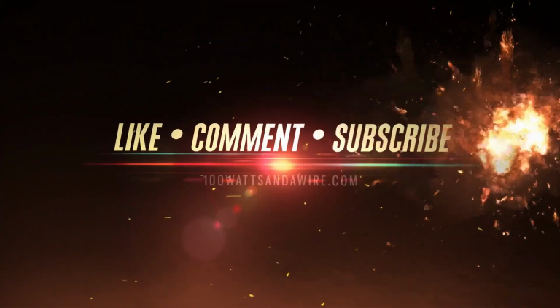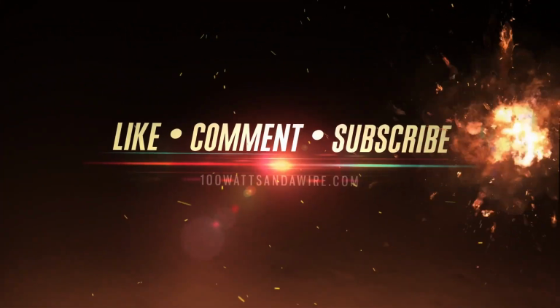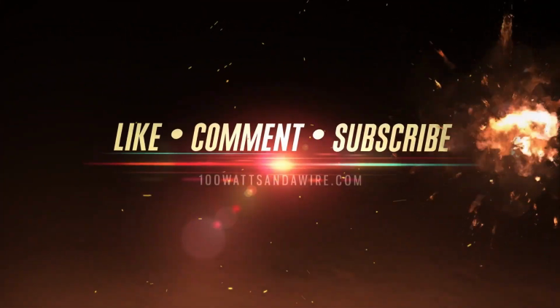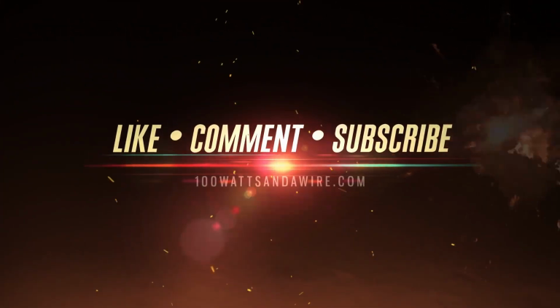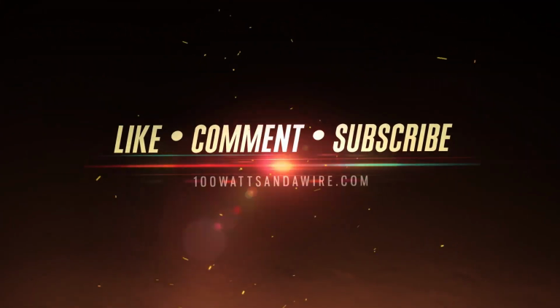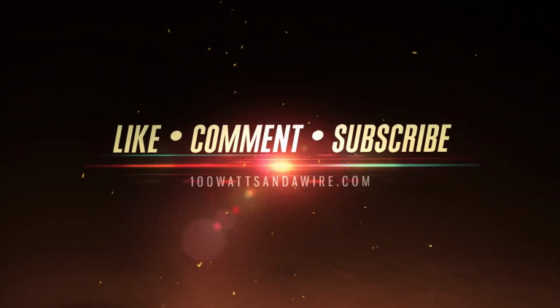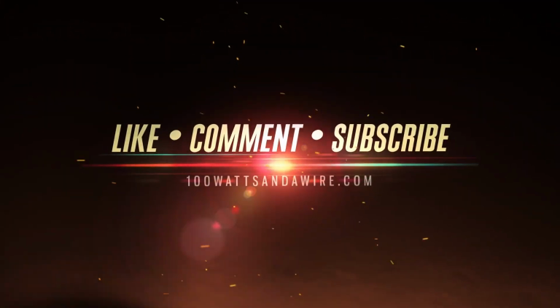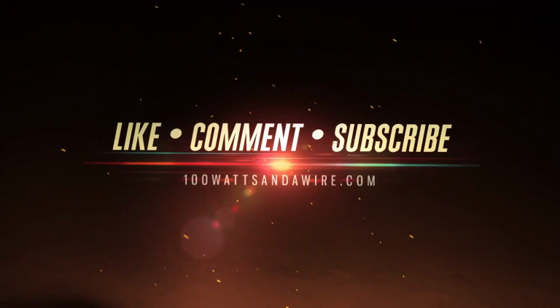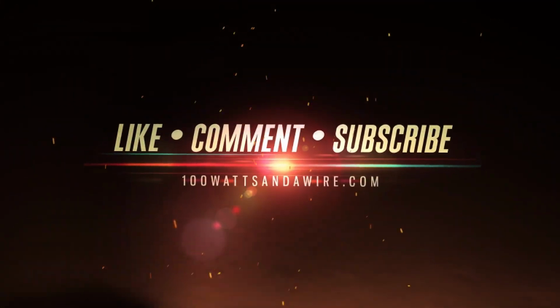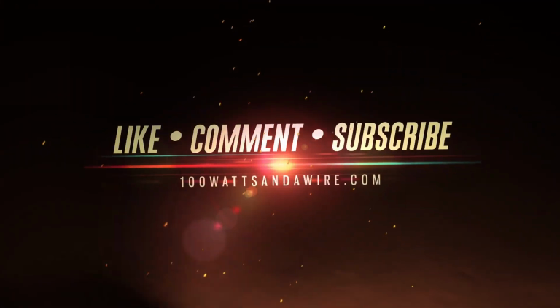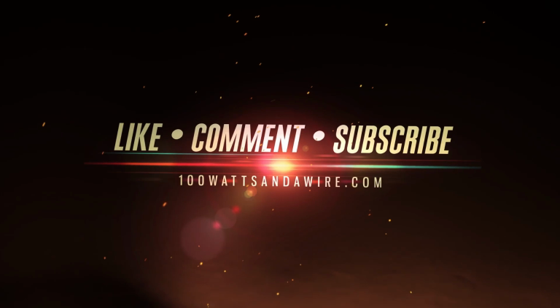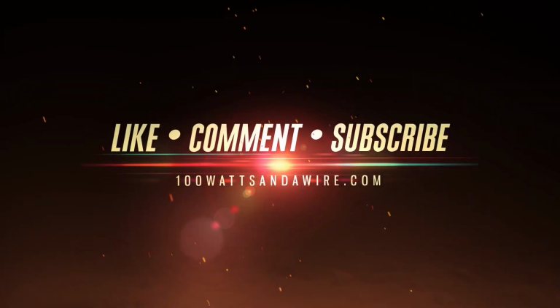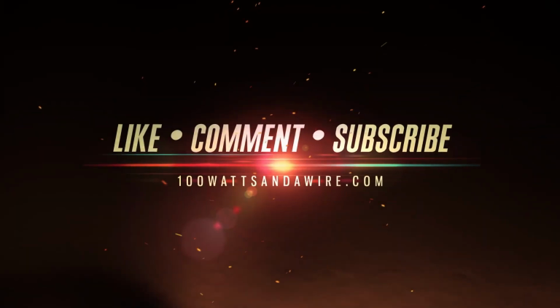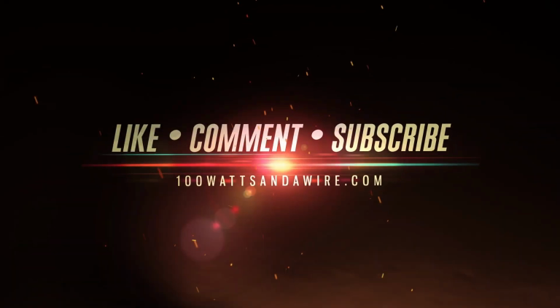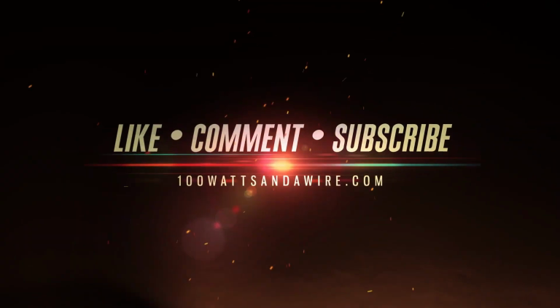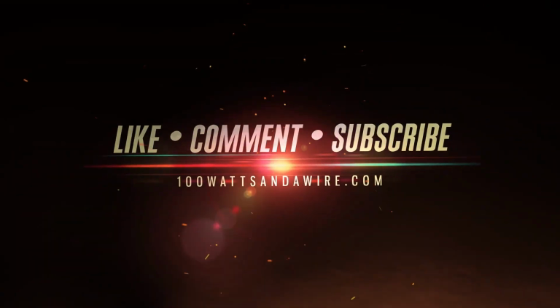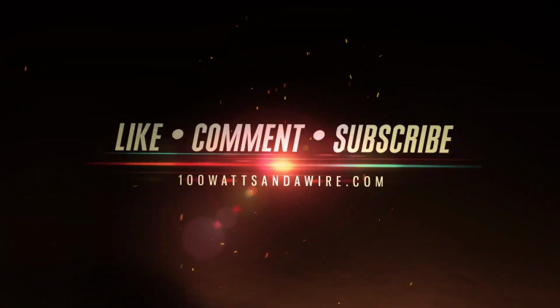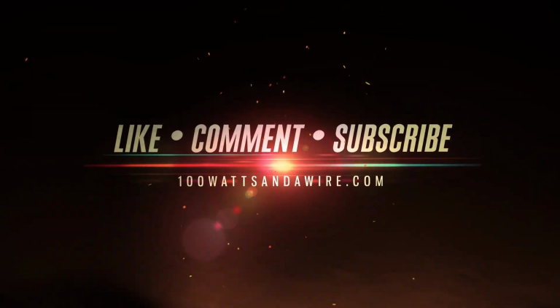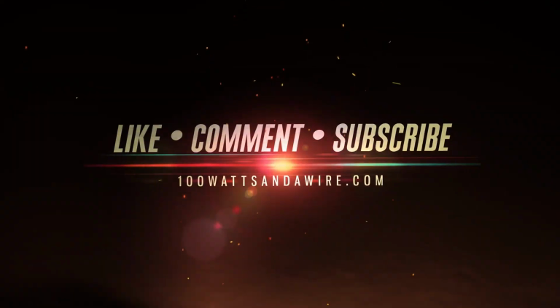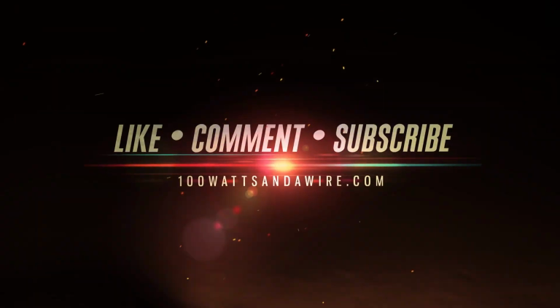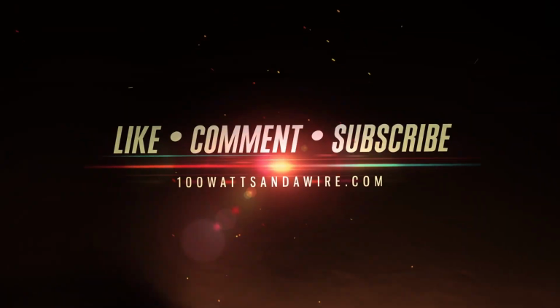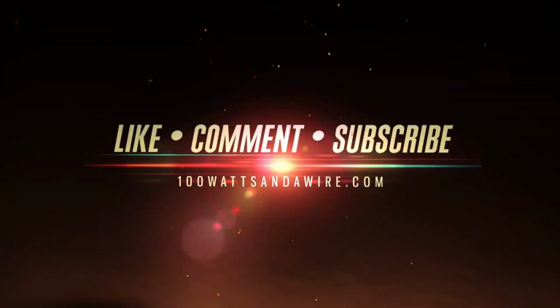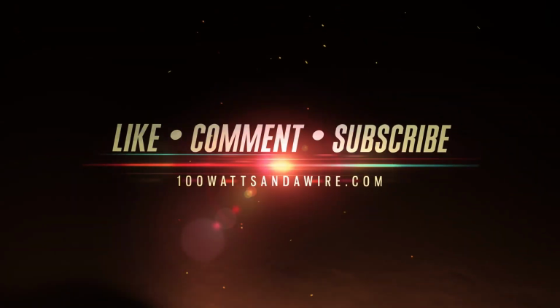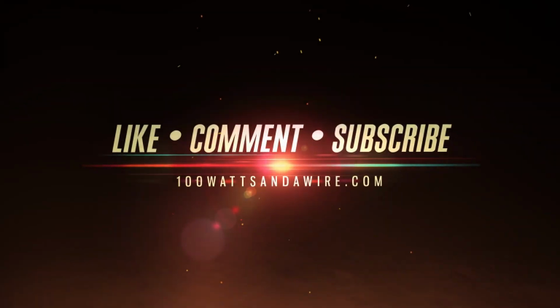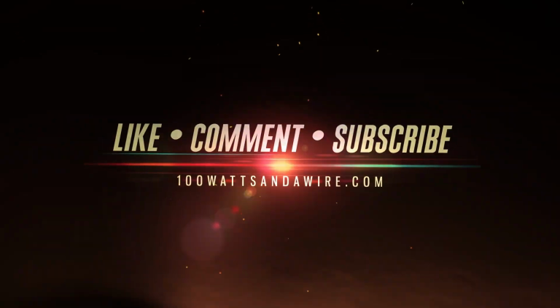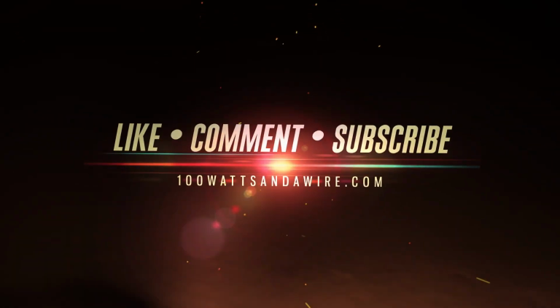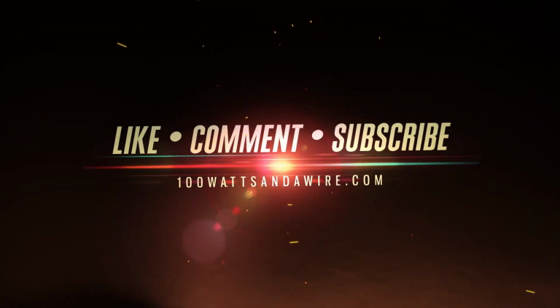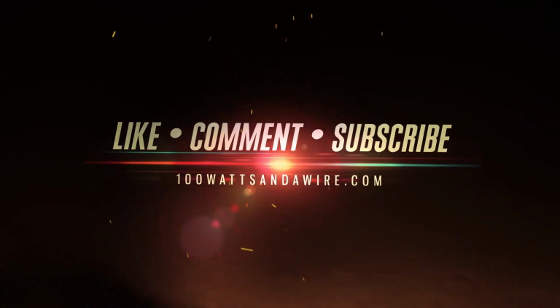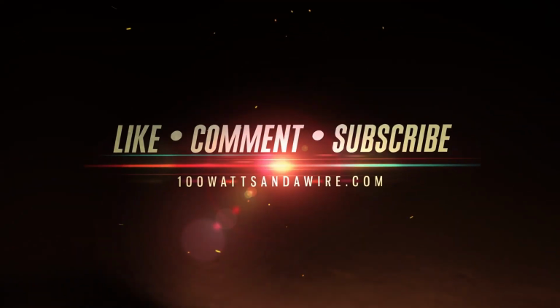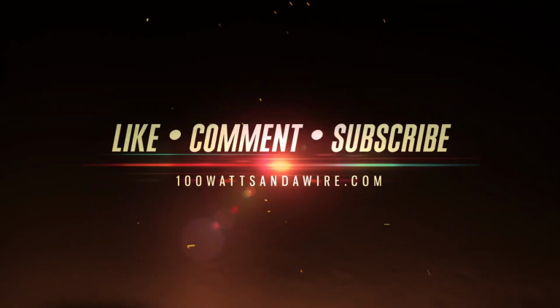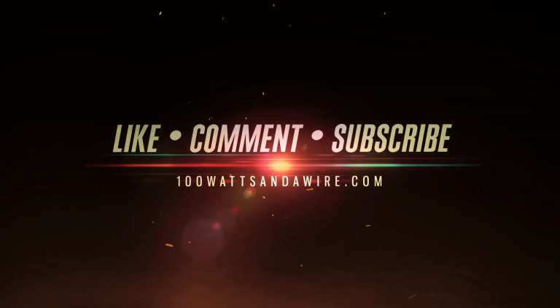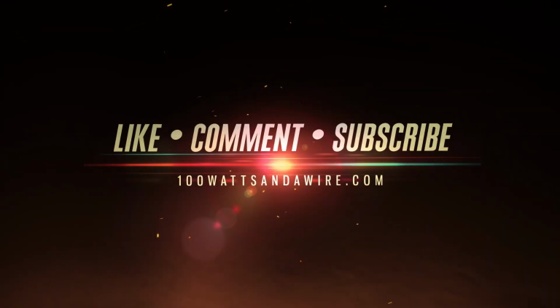To join the 100 Watts and a Wire community, visit 100WattsAndAWire.com.